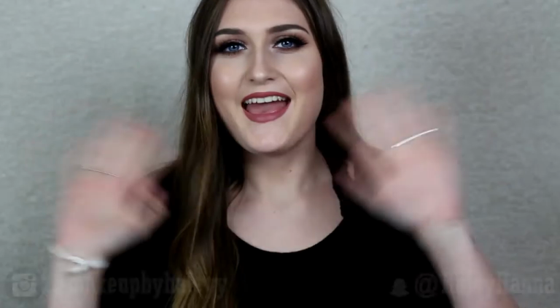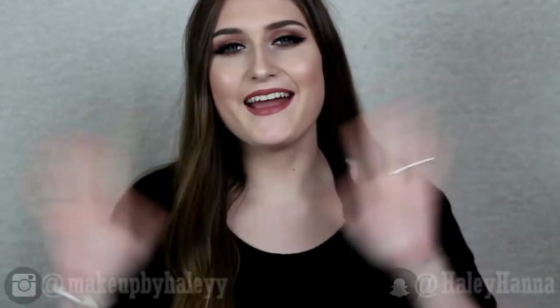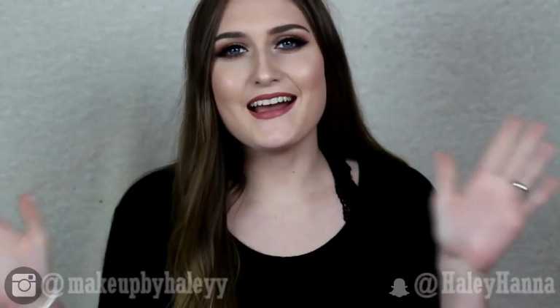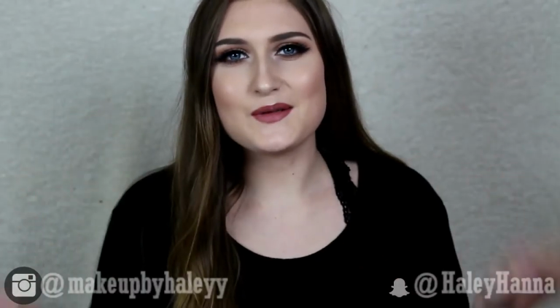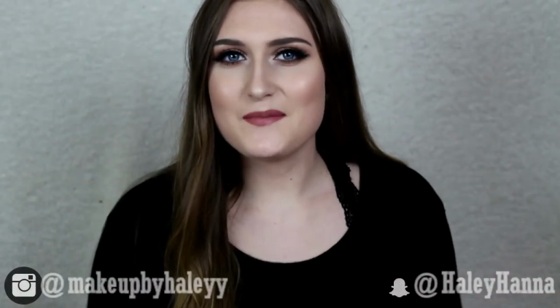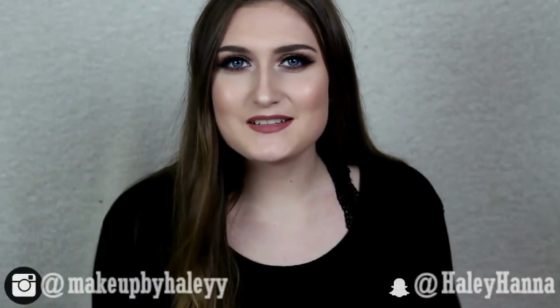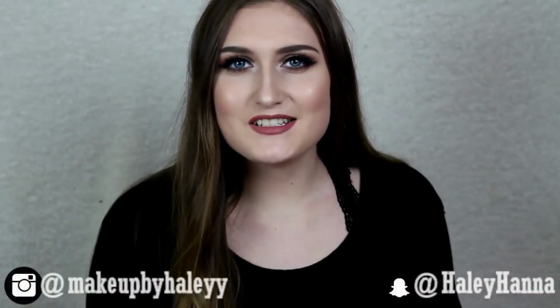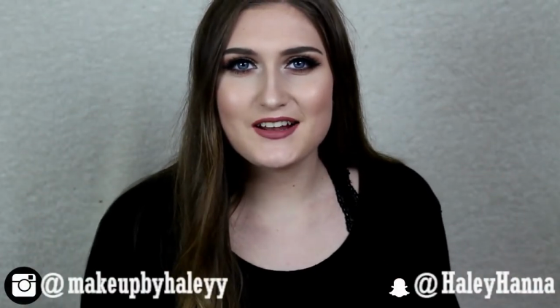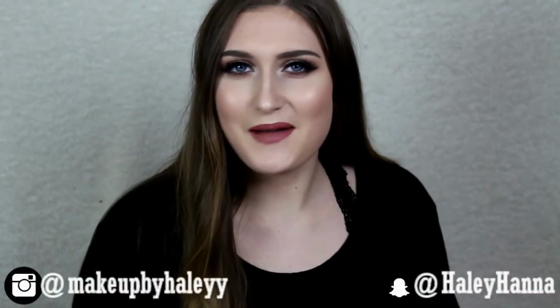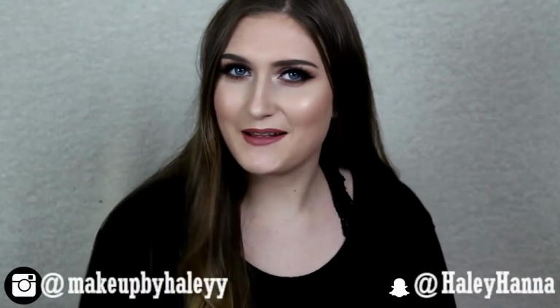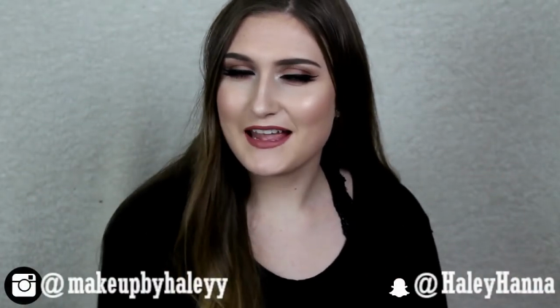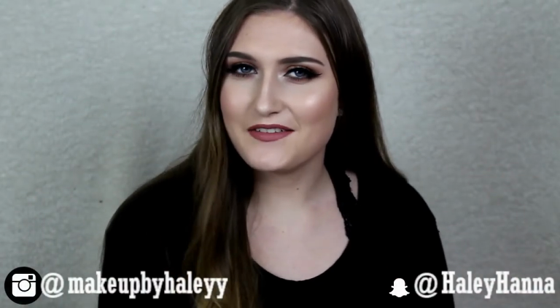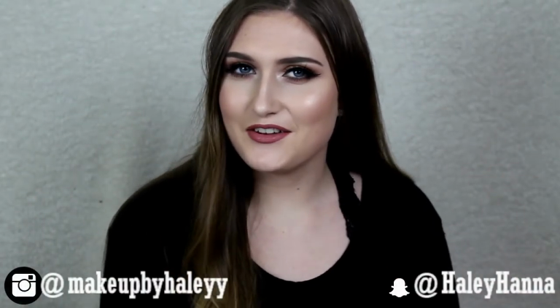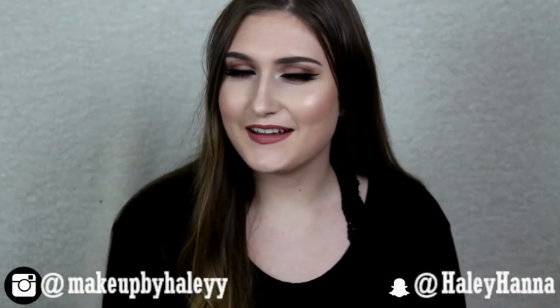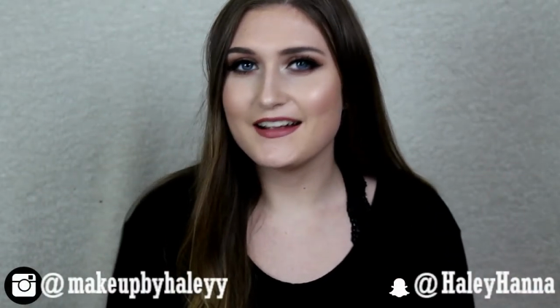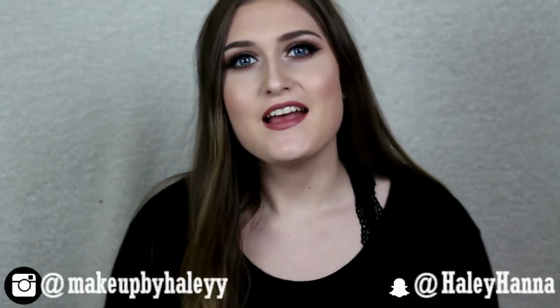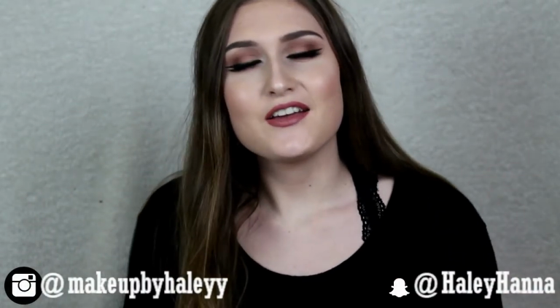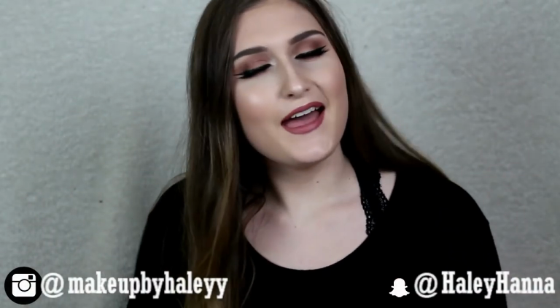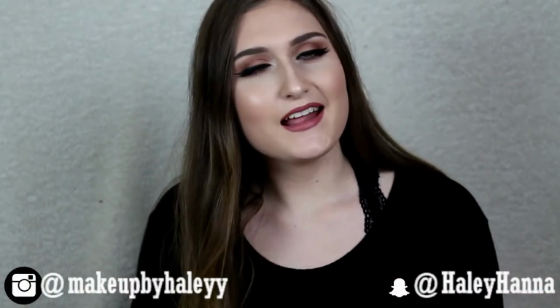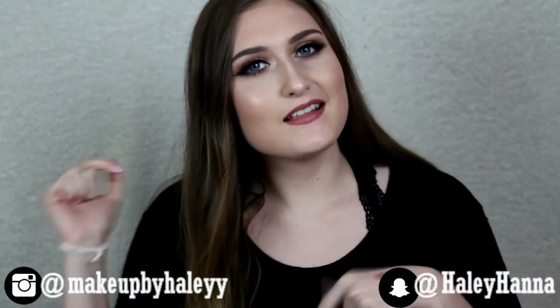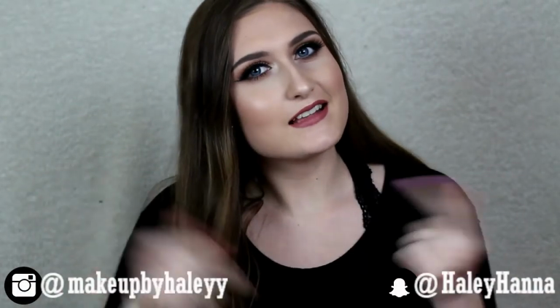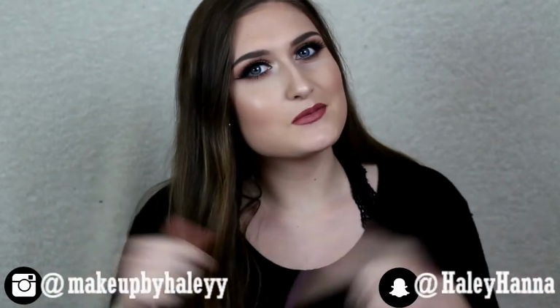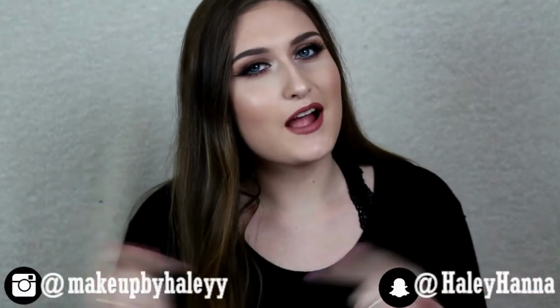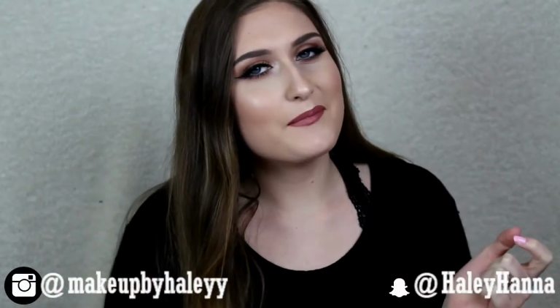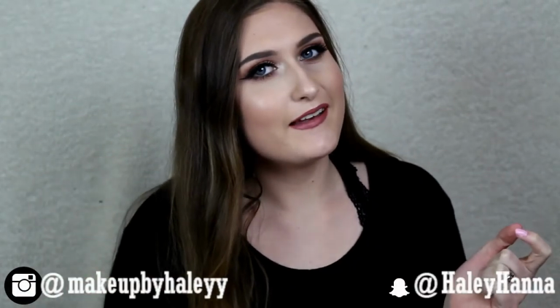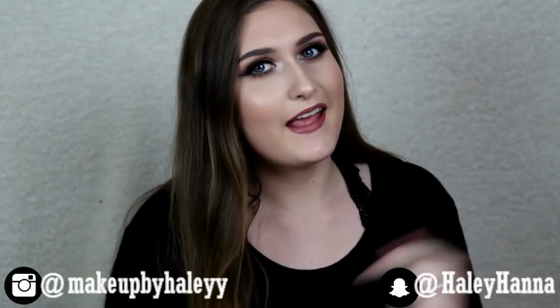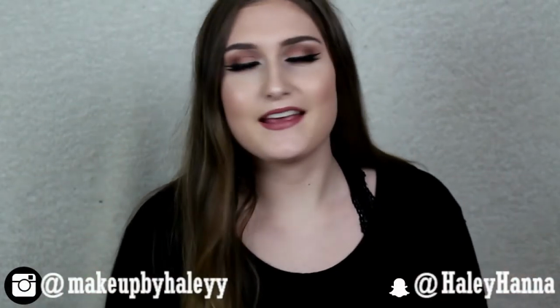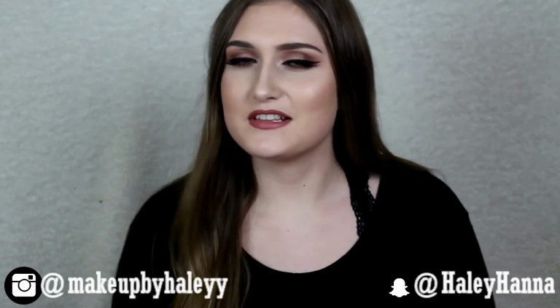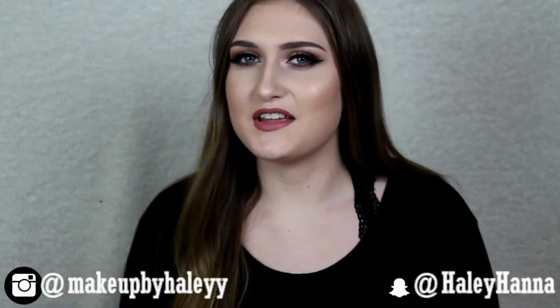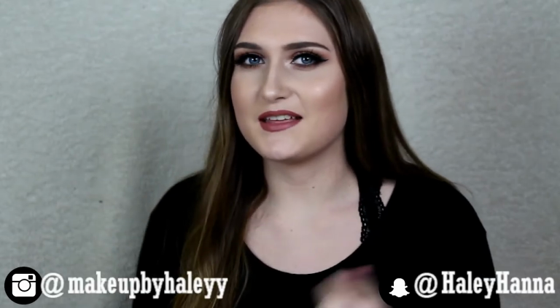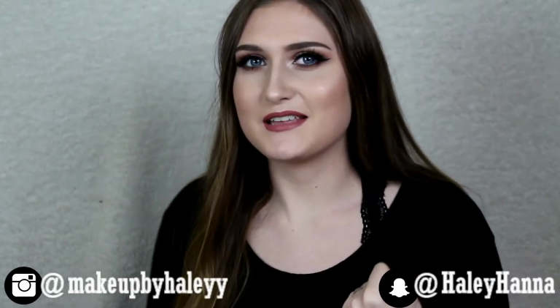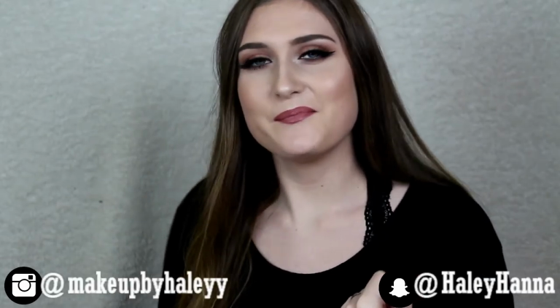Hey guys, welcome back to my channel. My name is Haley if you're new here. Go ahead and click that subscribe button and give this video a thumbs up.